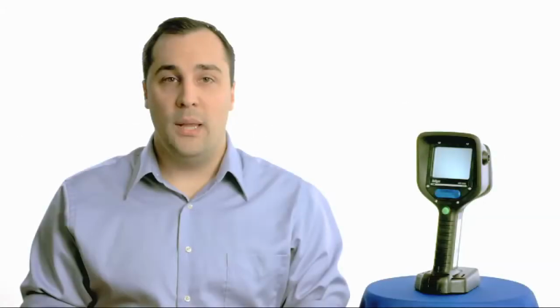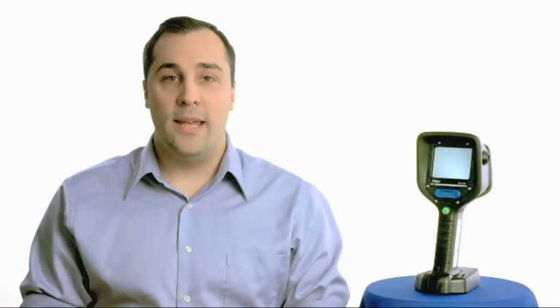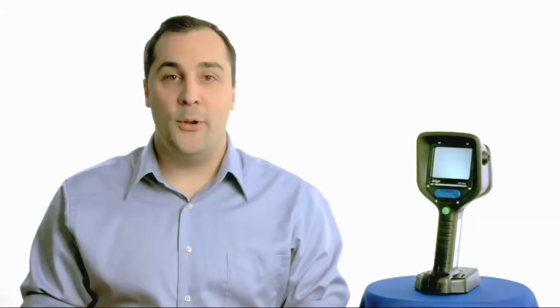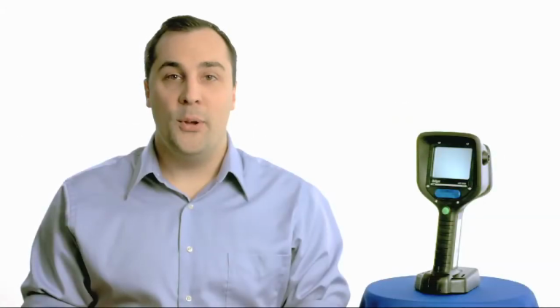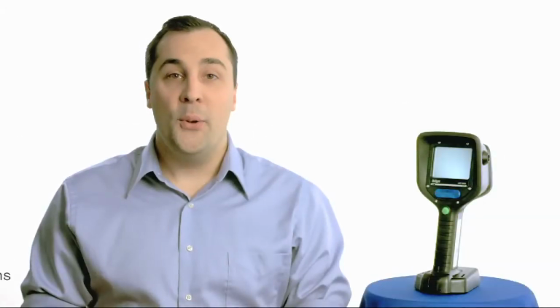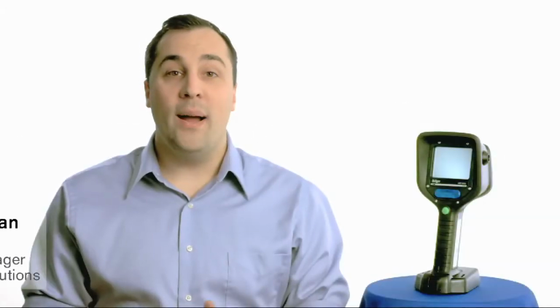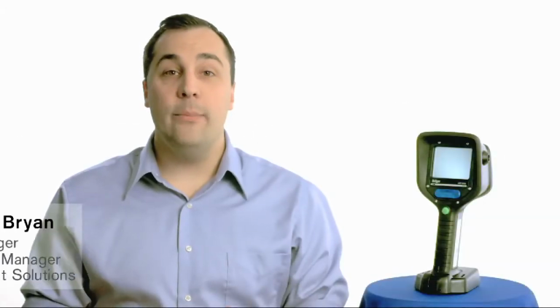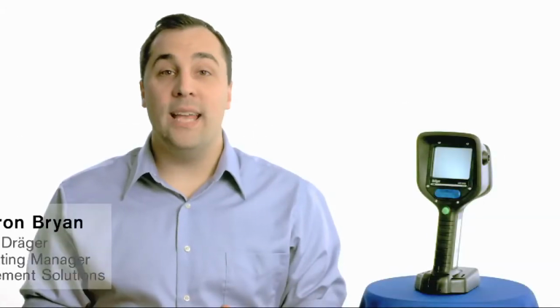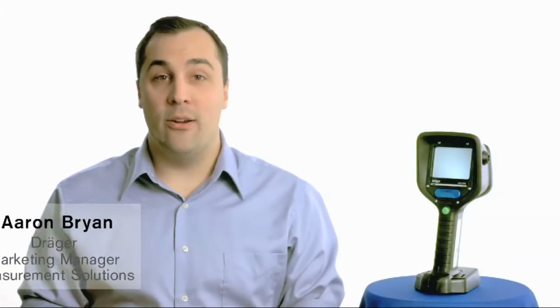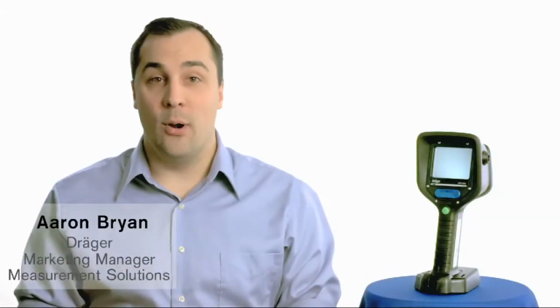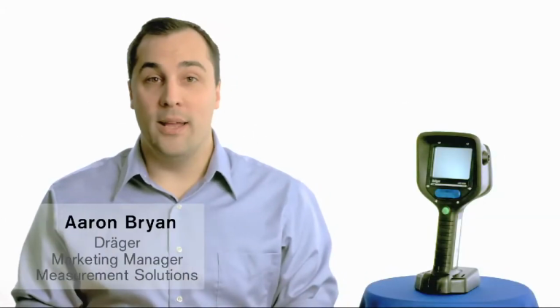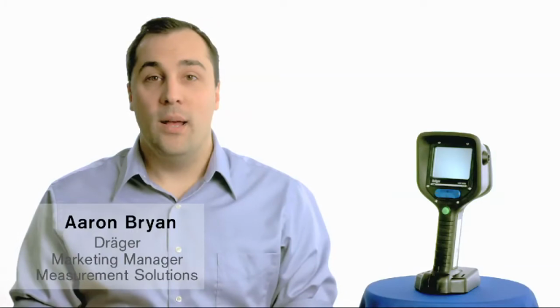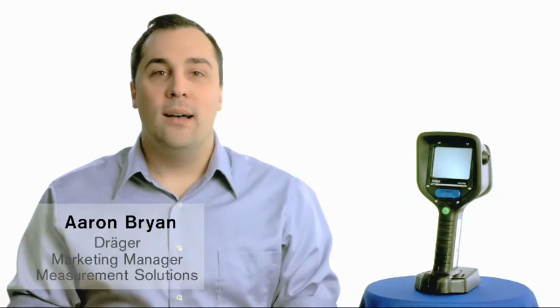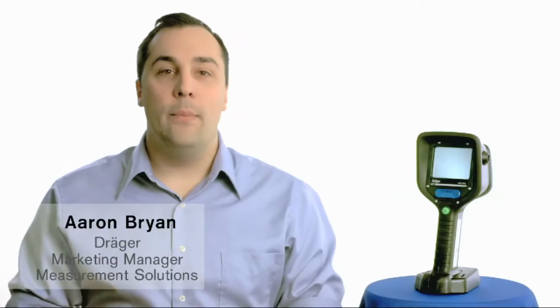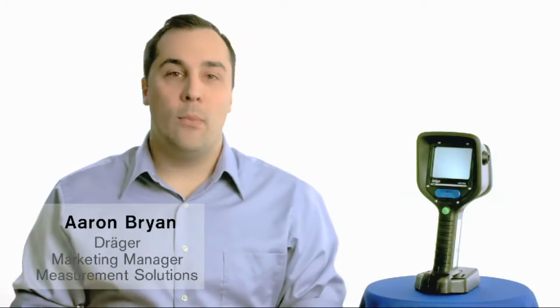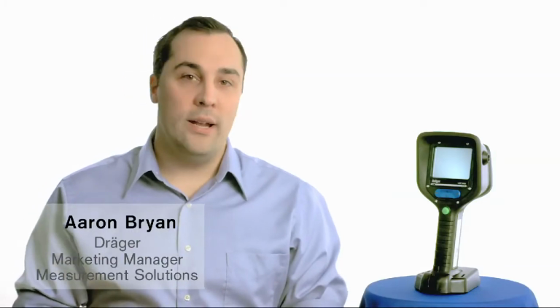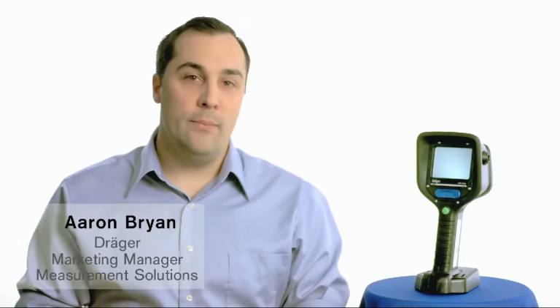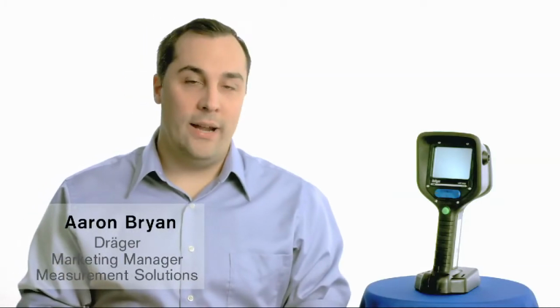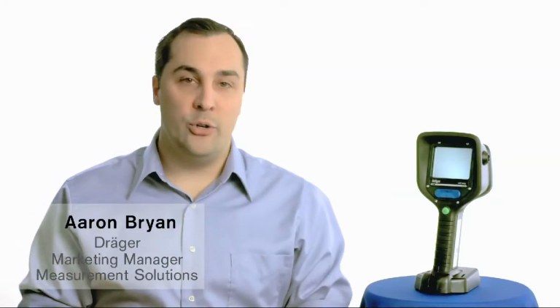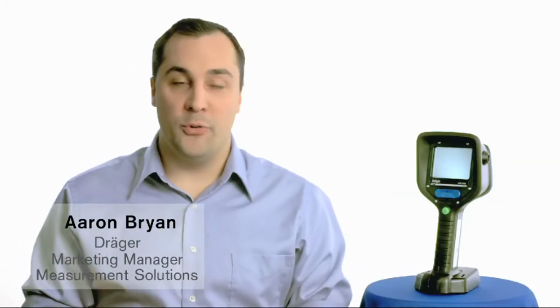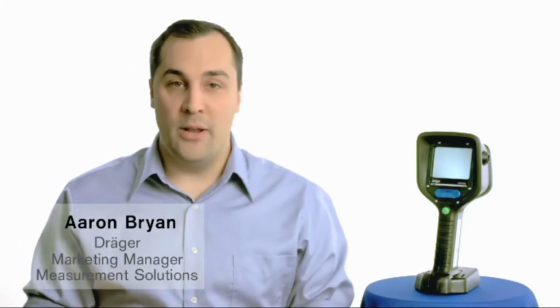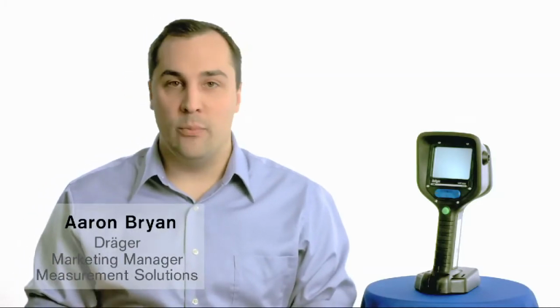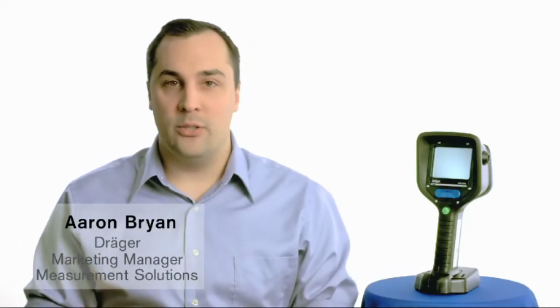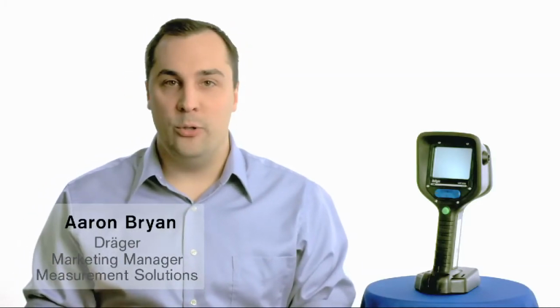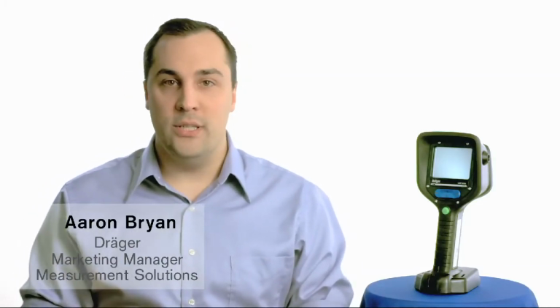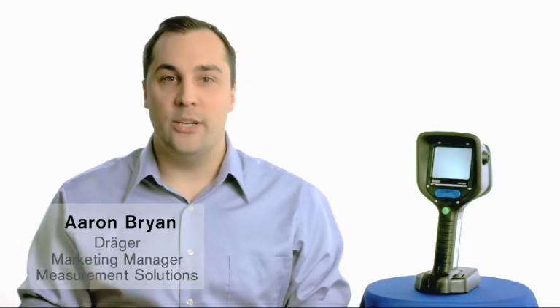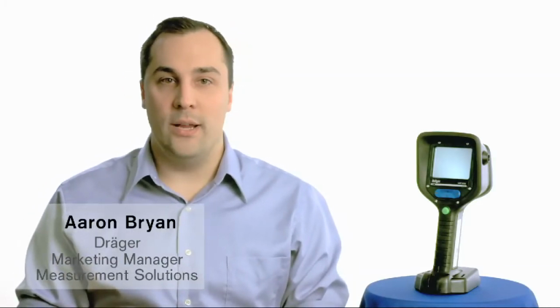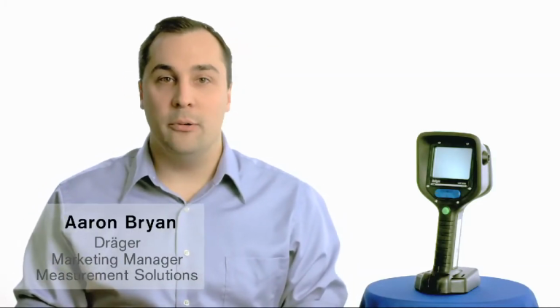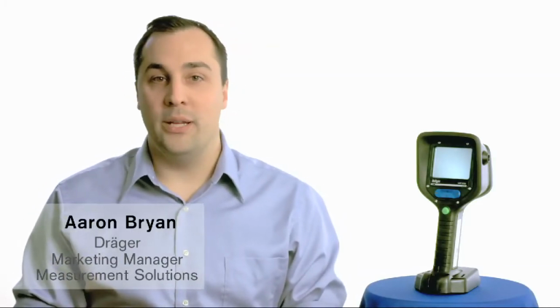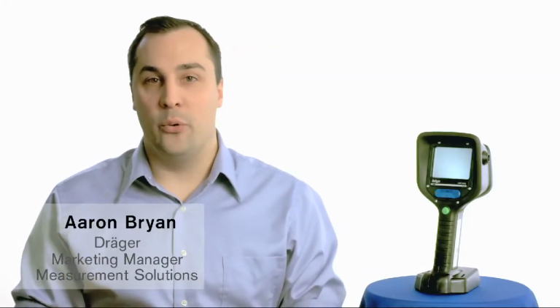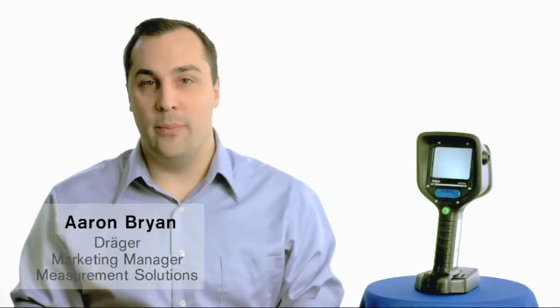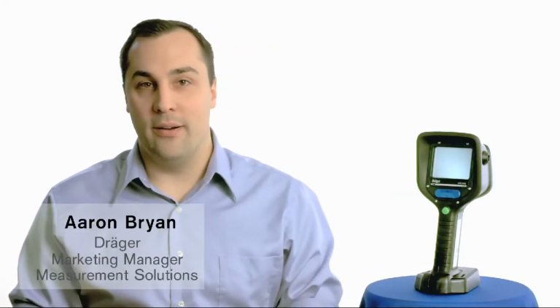Hello, my name is Aaron Bryan. I'm the Marketing Manager for Measurement Solutions at Drager in North America.